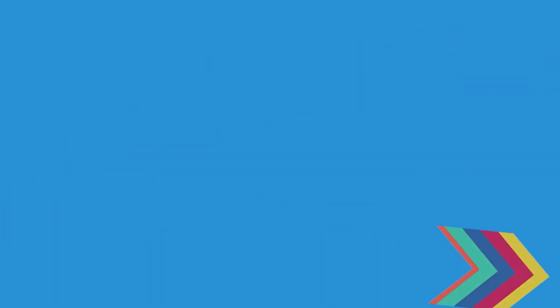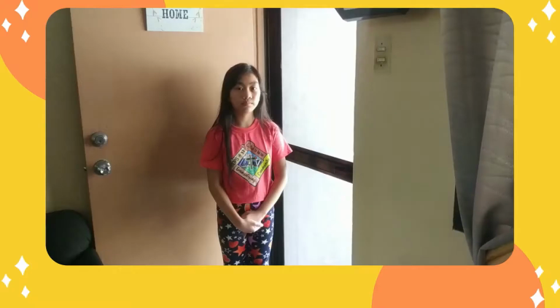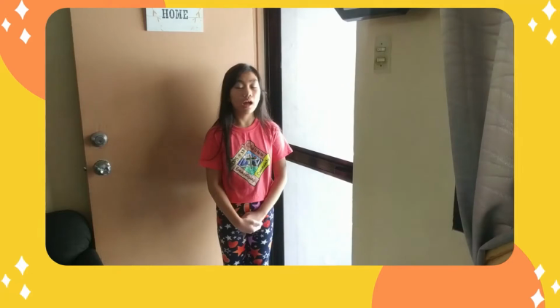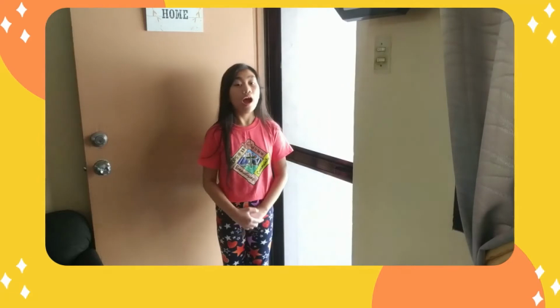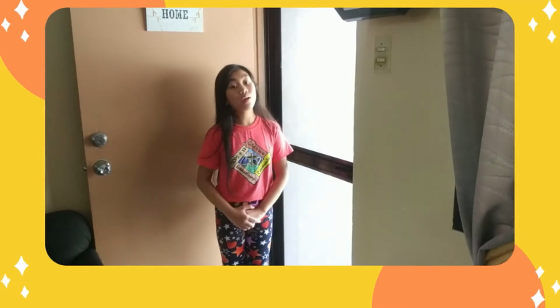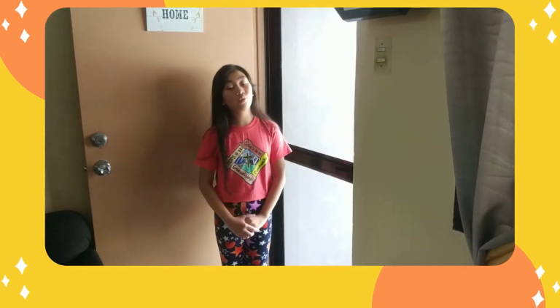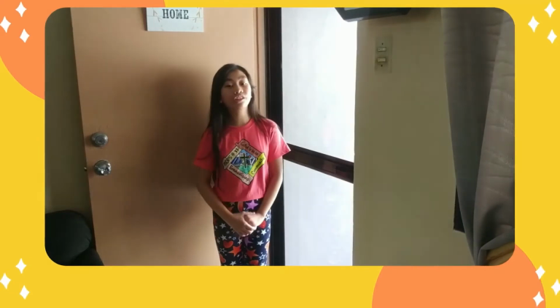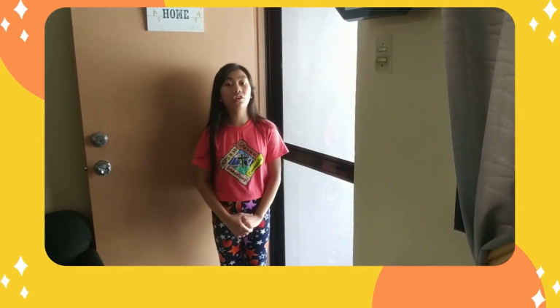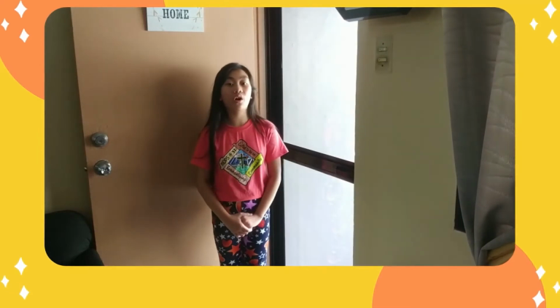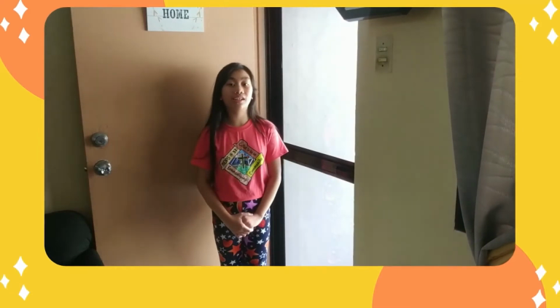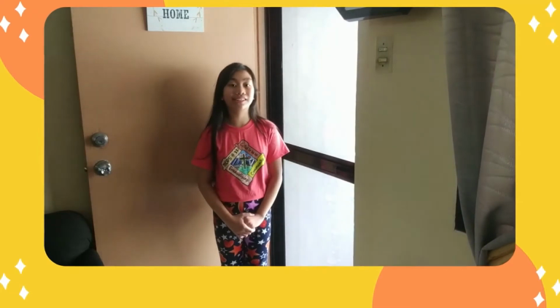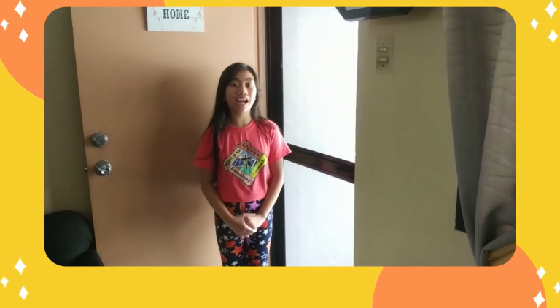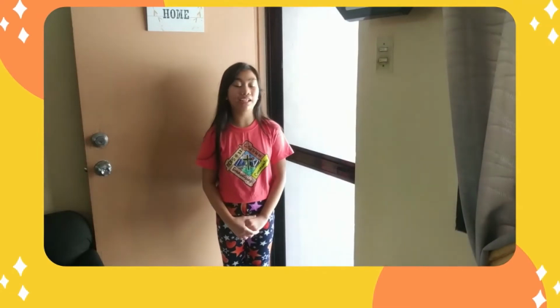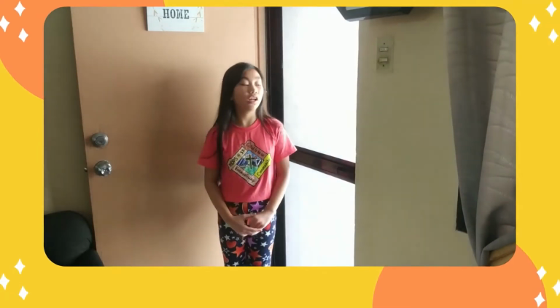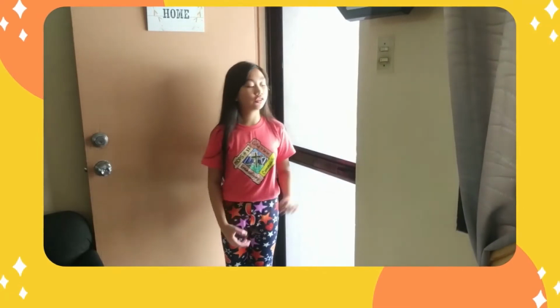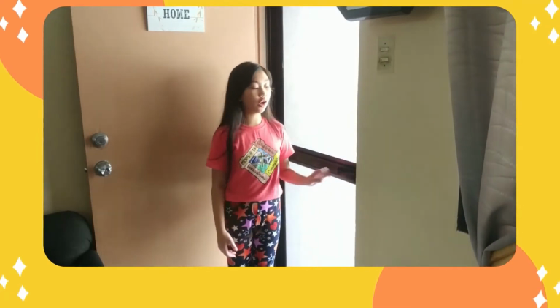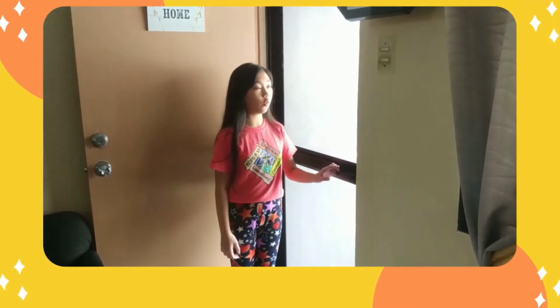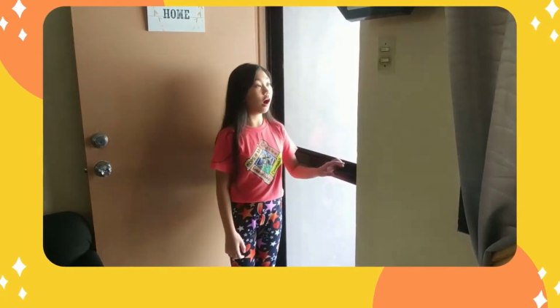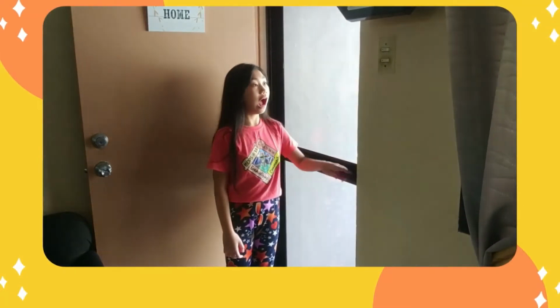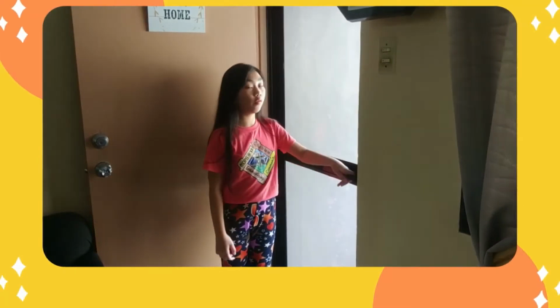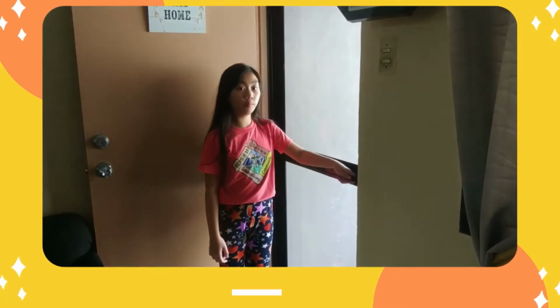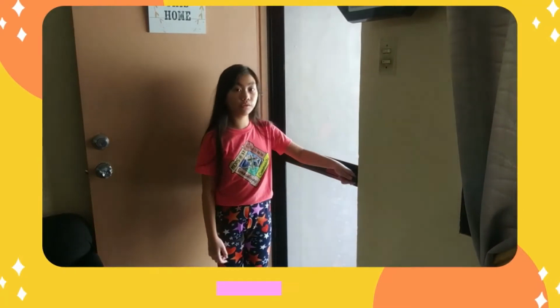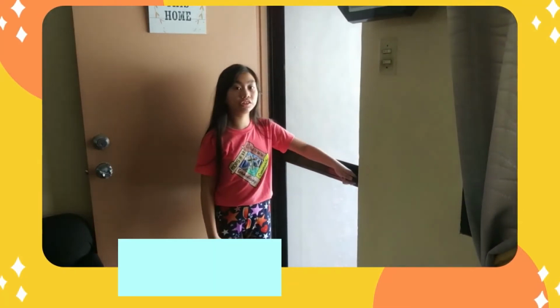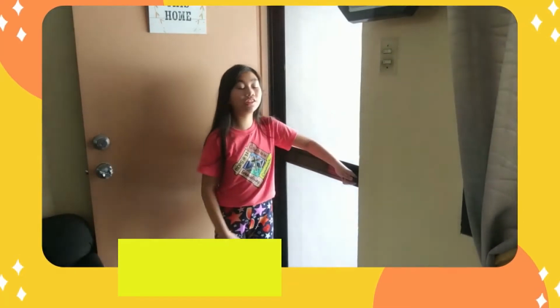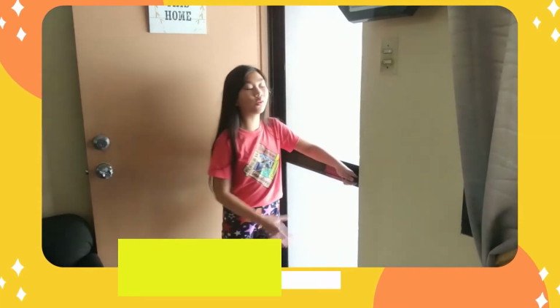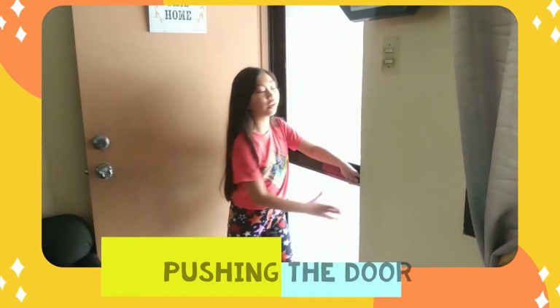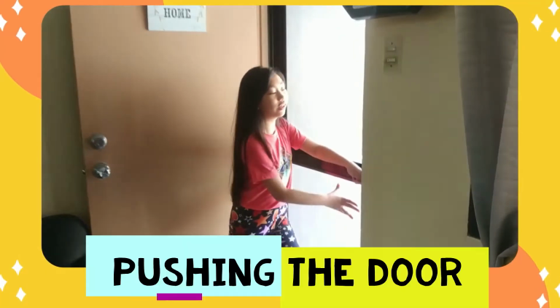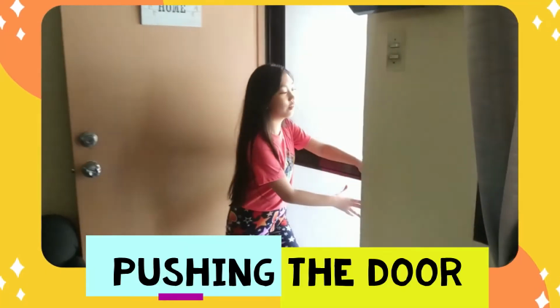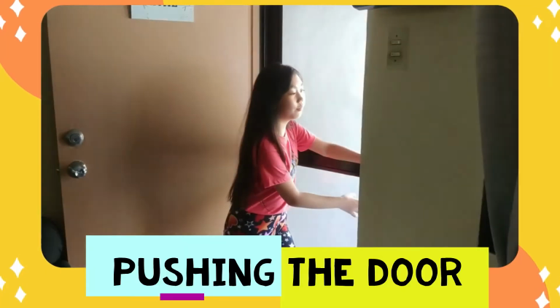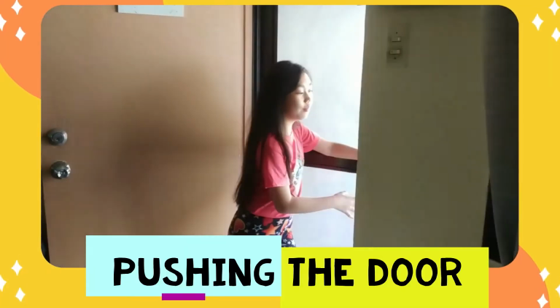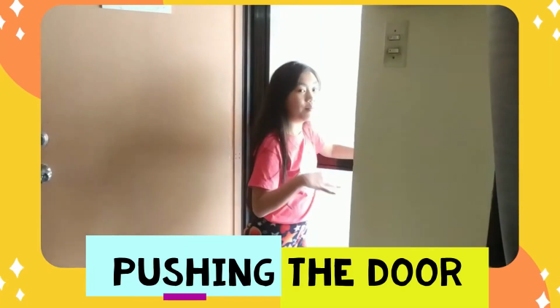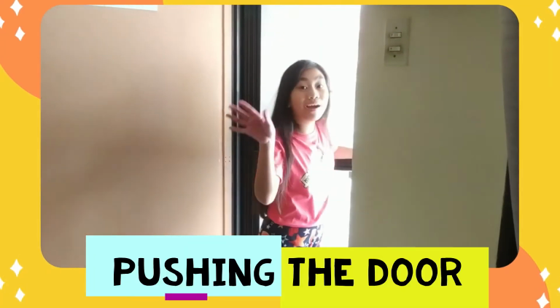I want to go outside, so I will push the door. Bye!